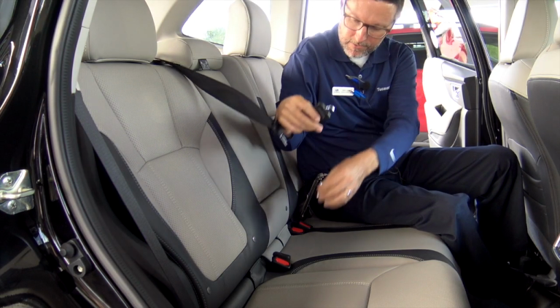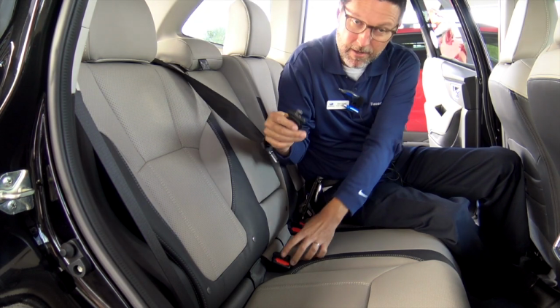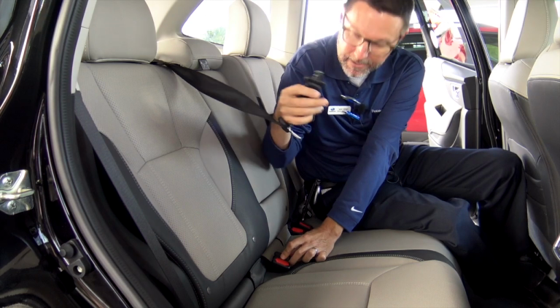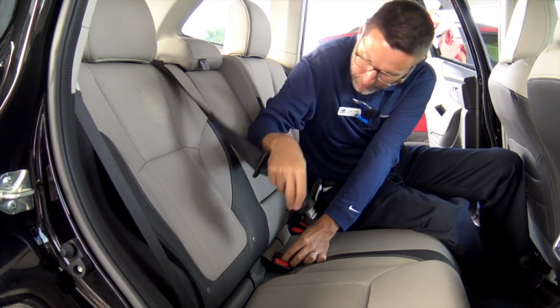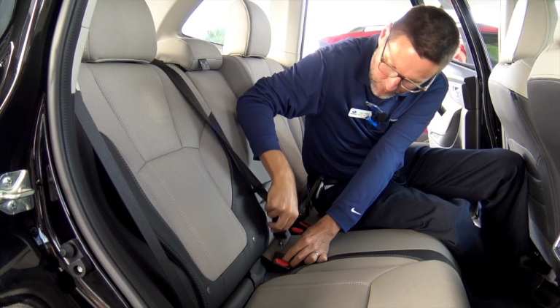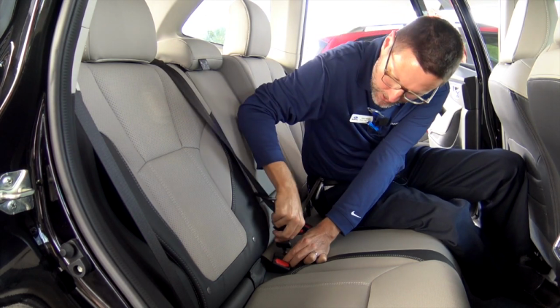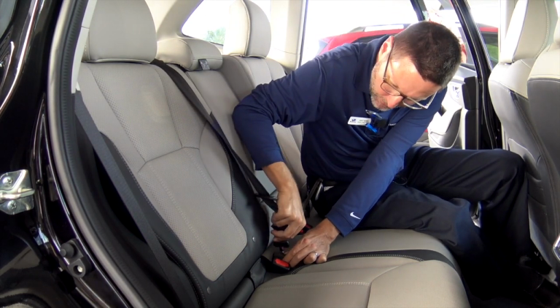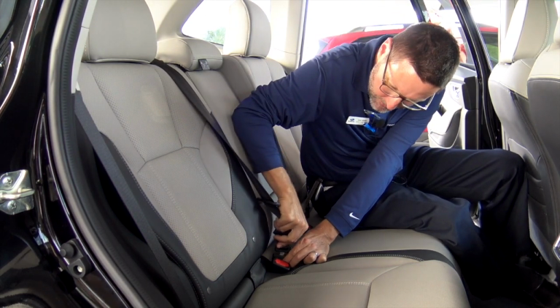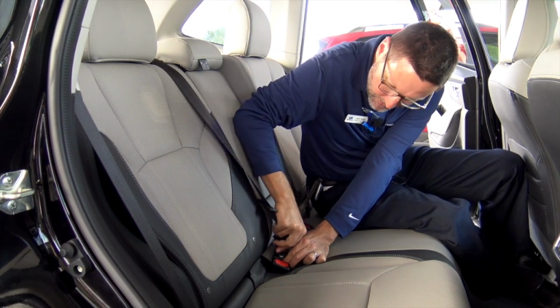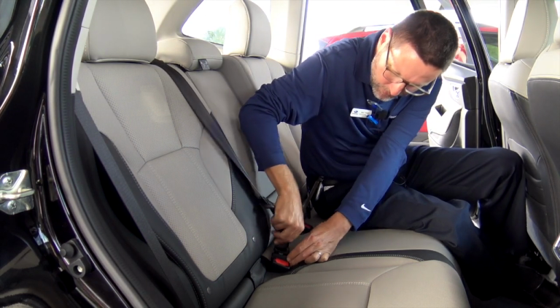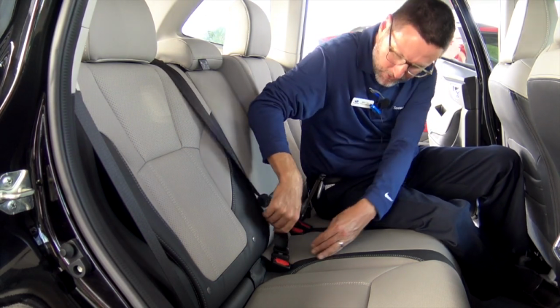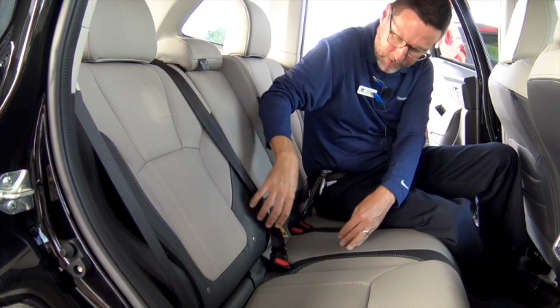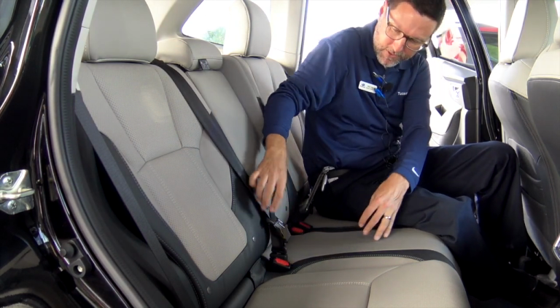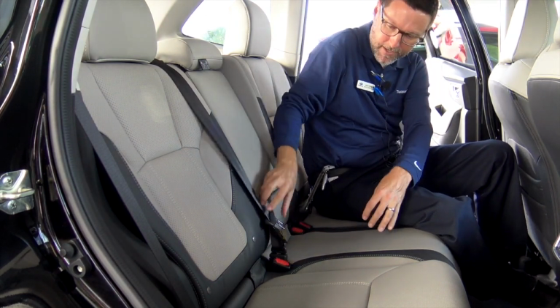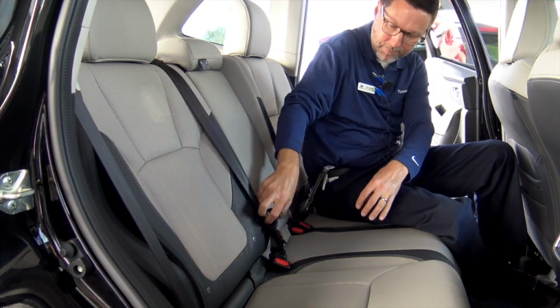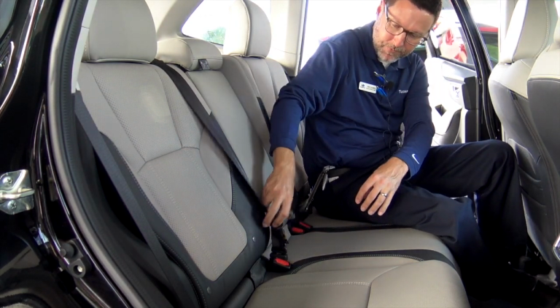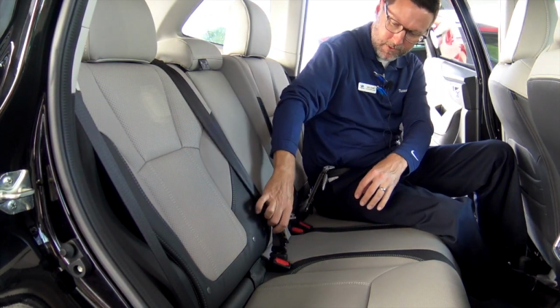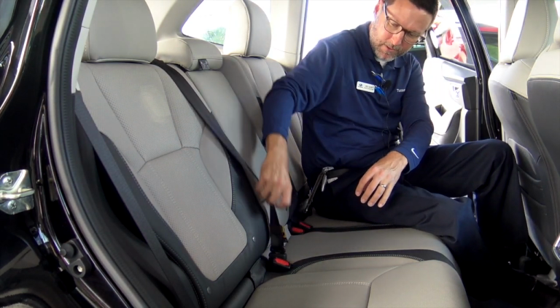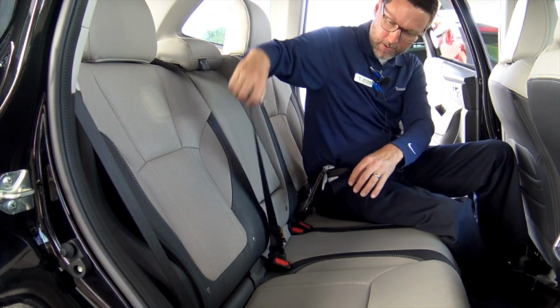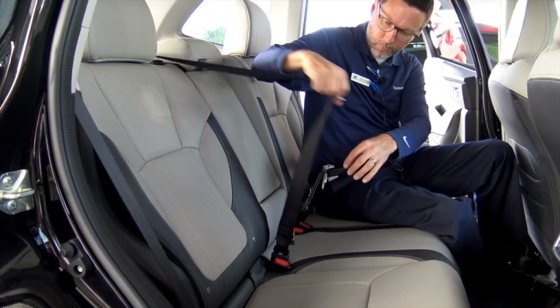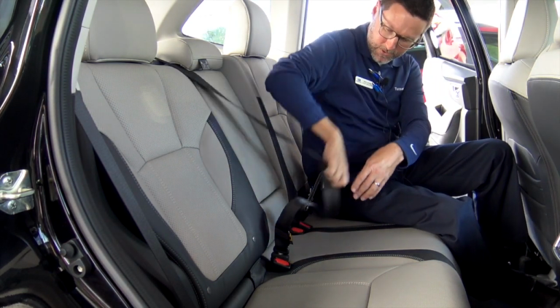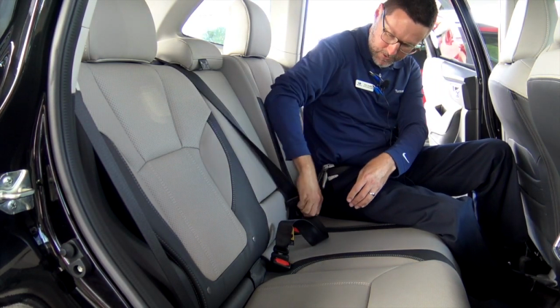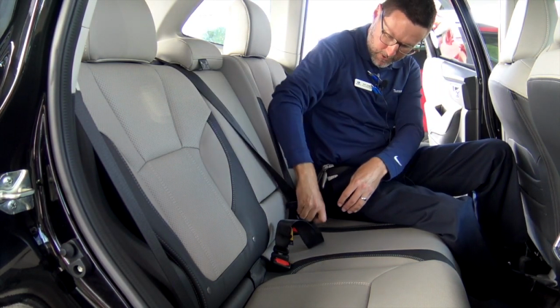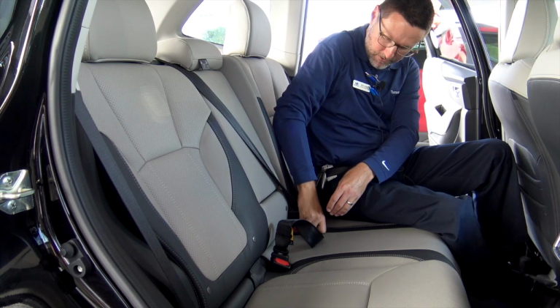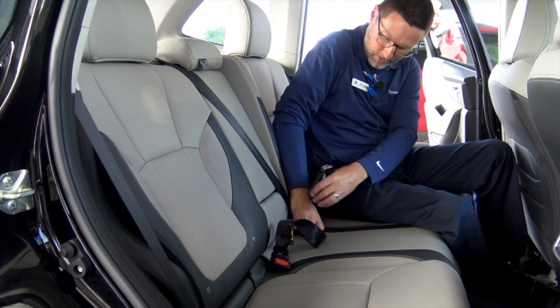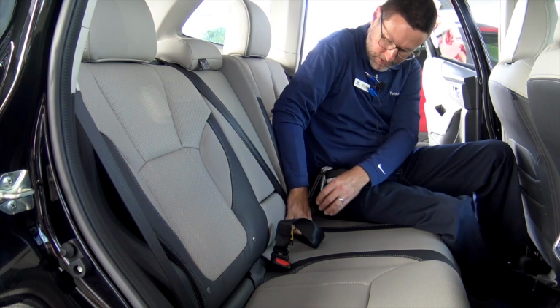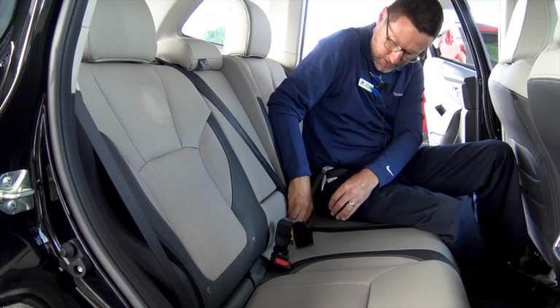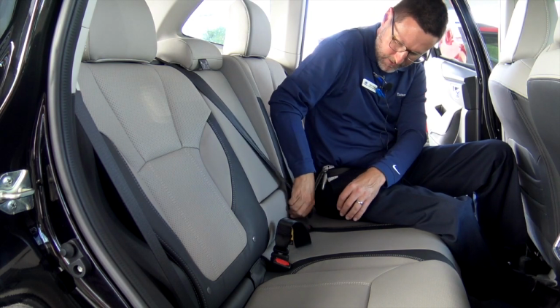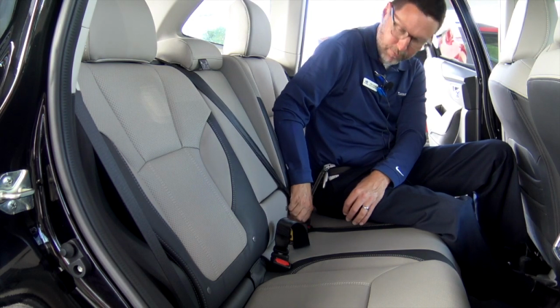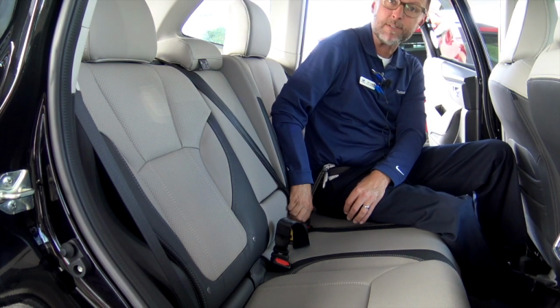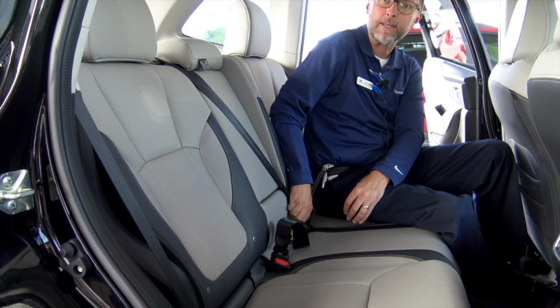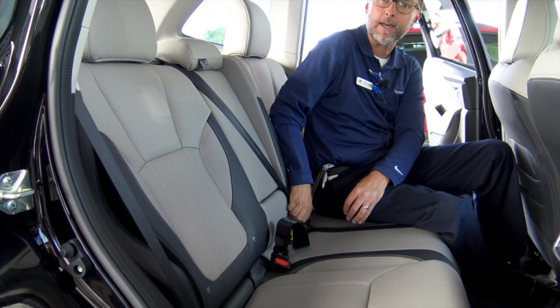I think everybody knows how to plug this in down here, just like that, and then once there's somebody in the seat, that plugs in like that.